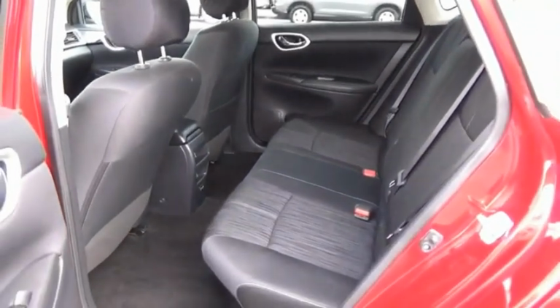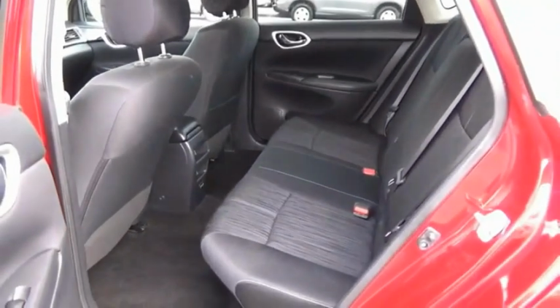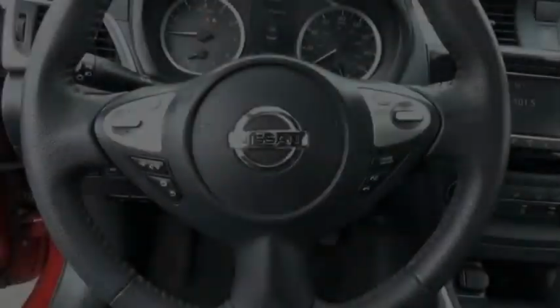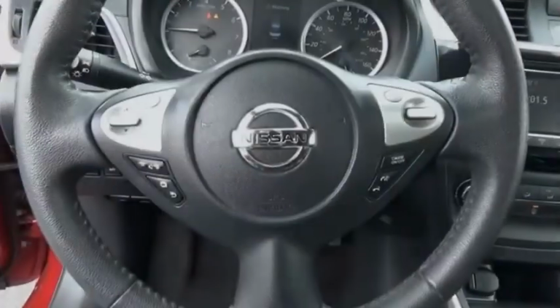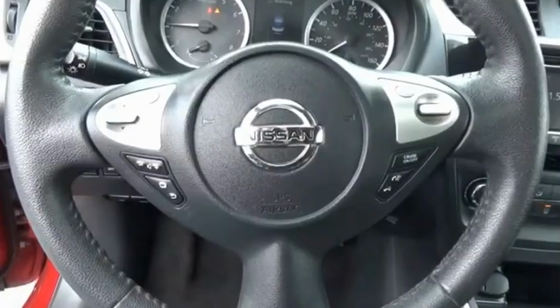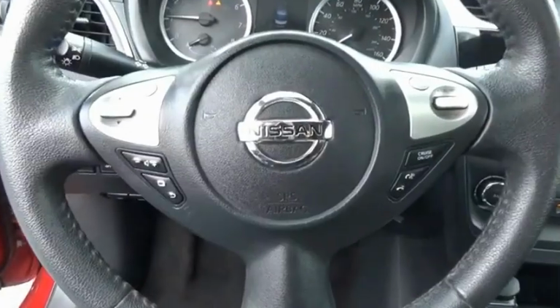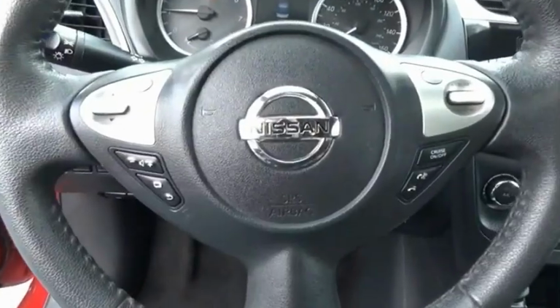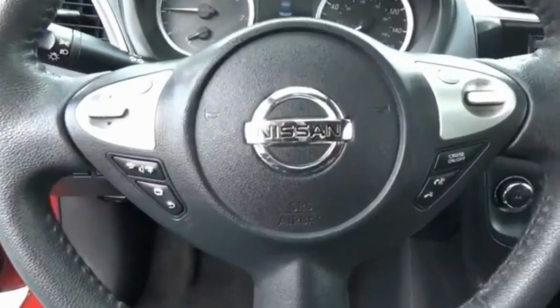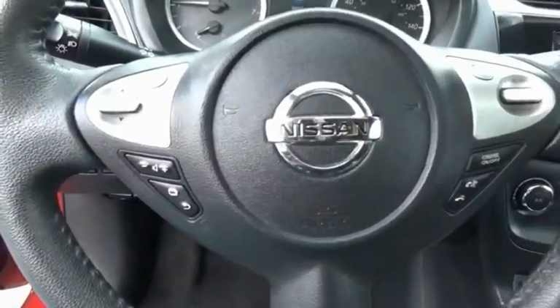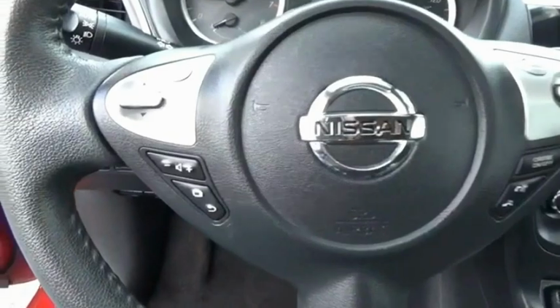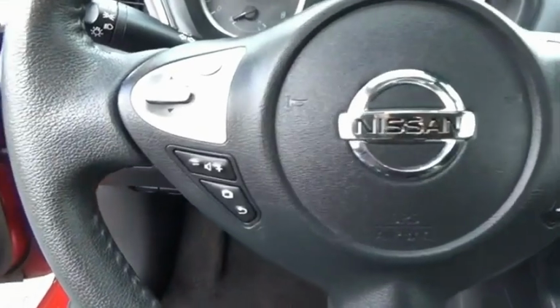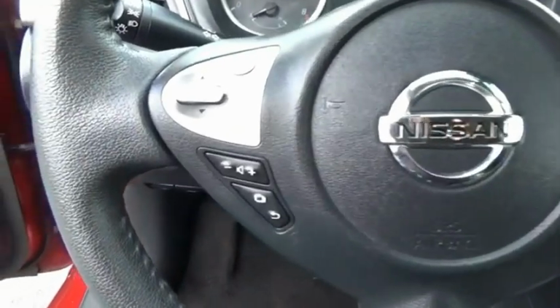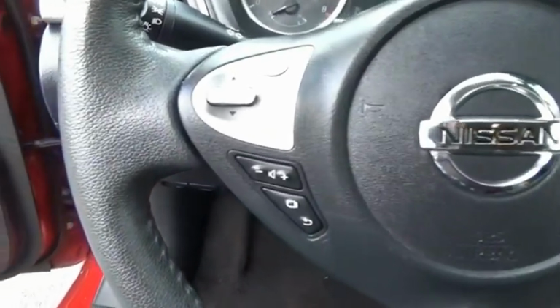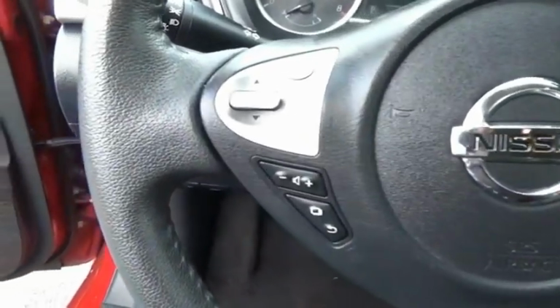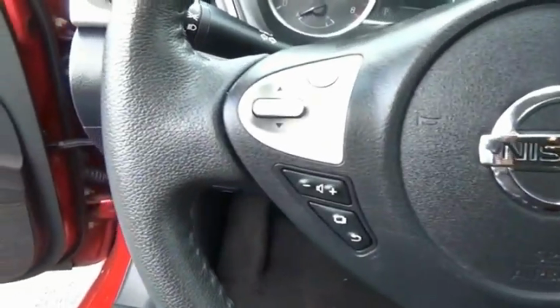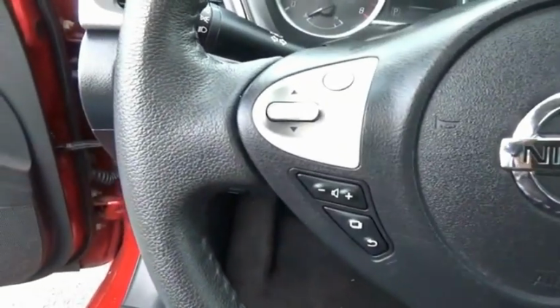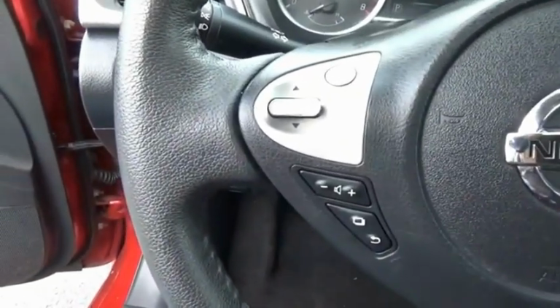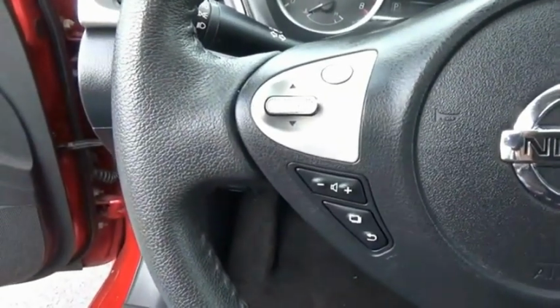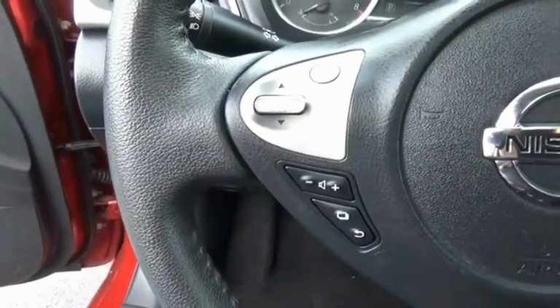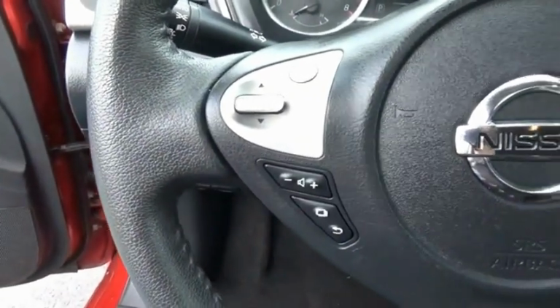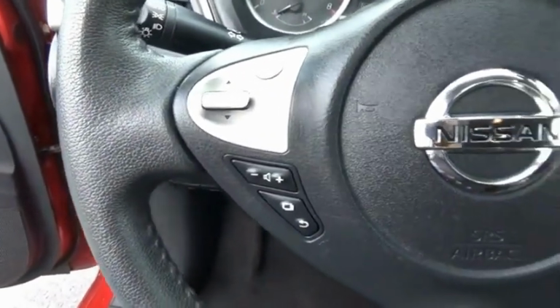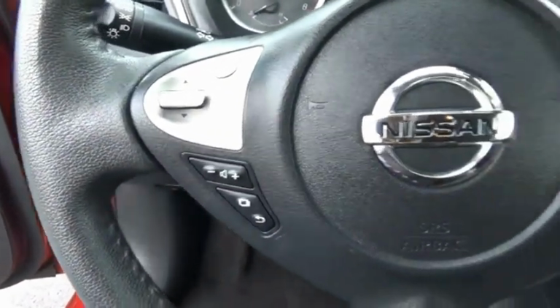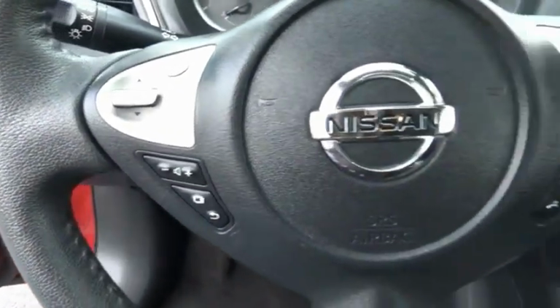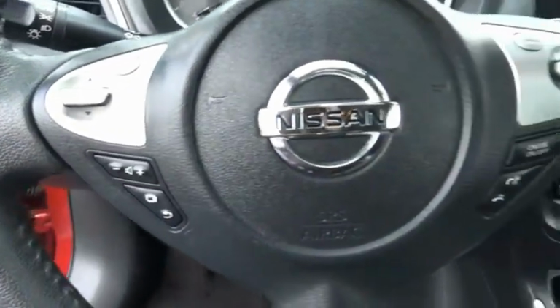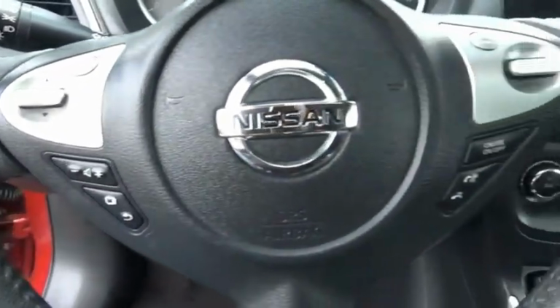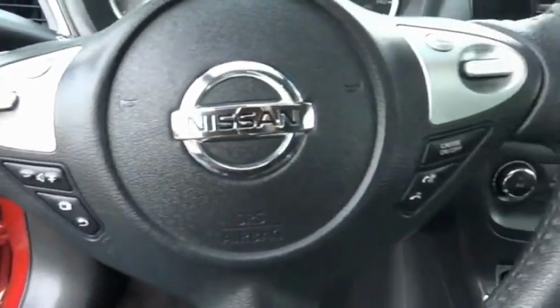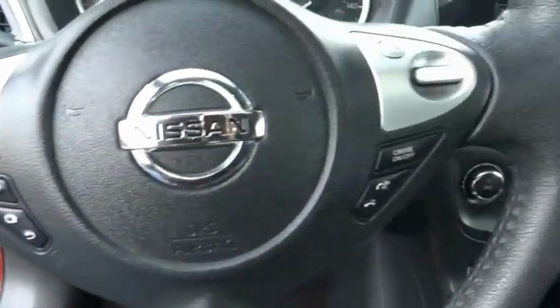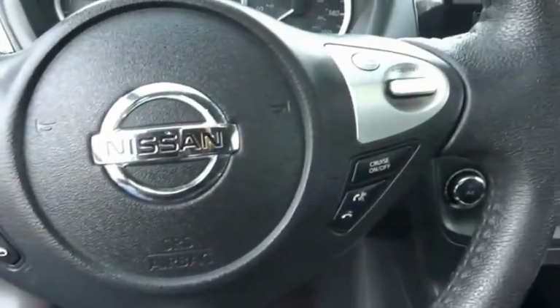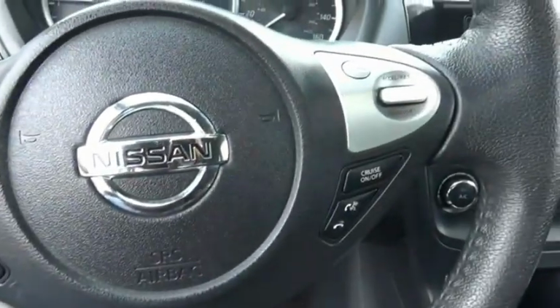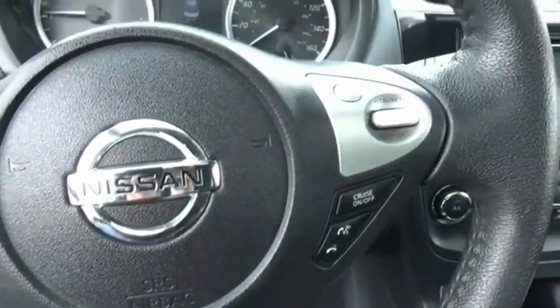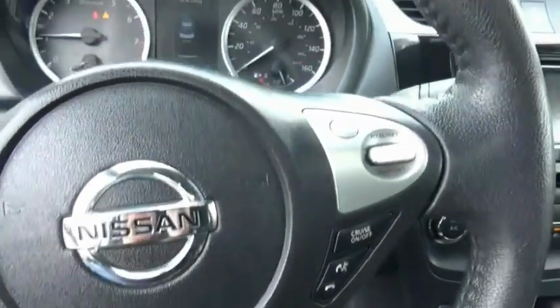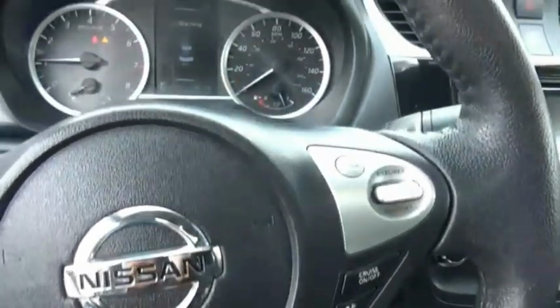With its spacious and versatile interior and stellar fuel efficiency, the Nissan Sentra is the obvious choice for anyone who wants to enjoy a stylish and comfortable ride. Come see the car for yourself.